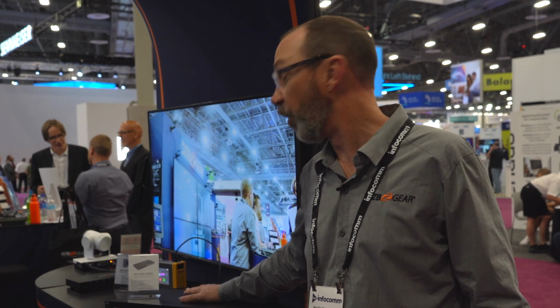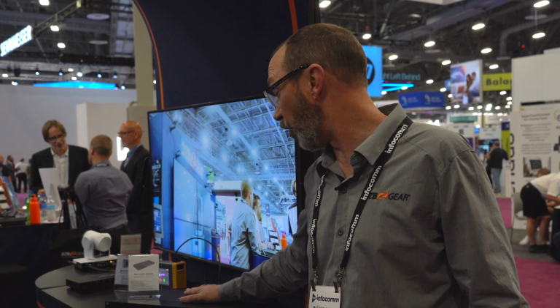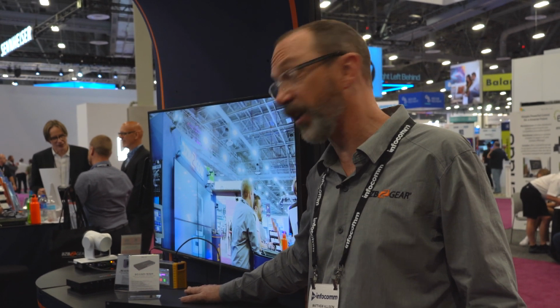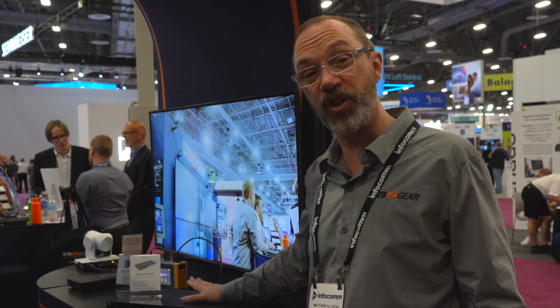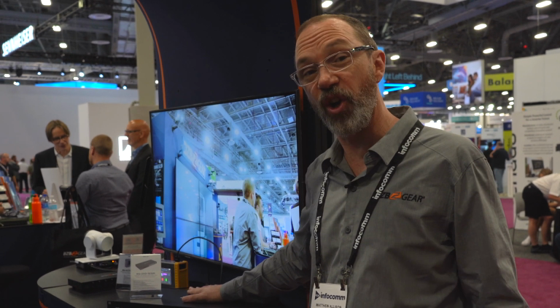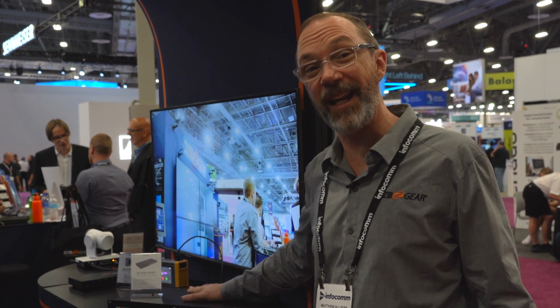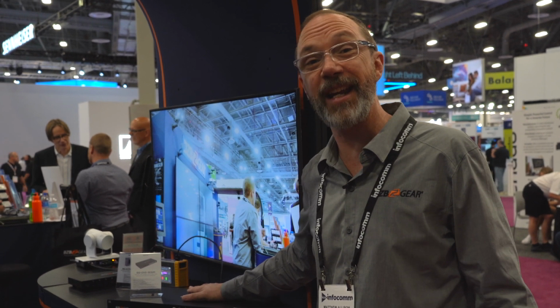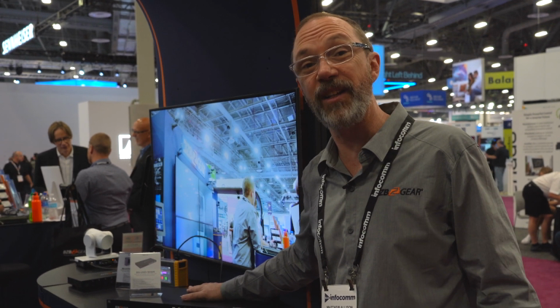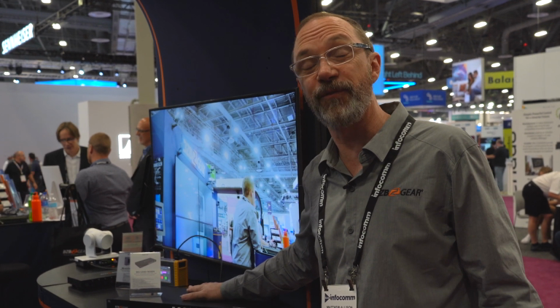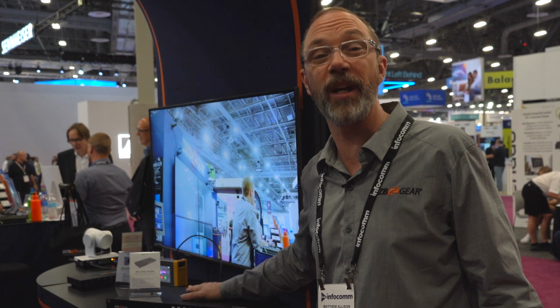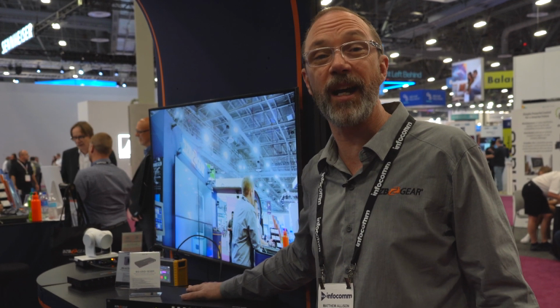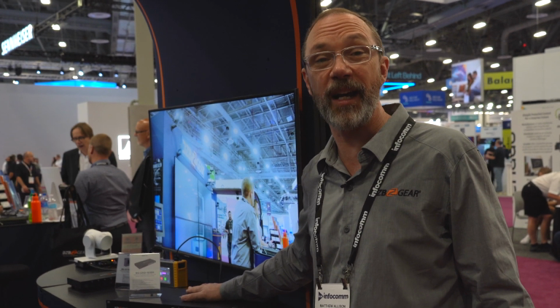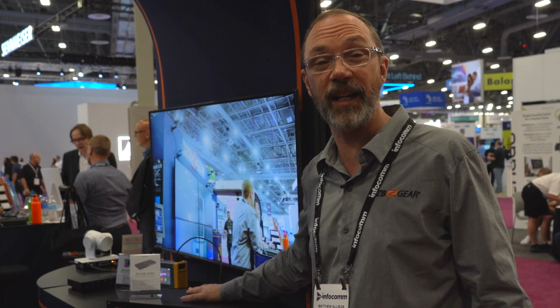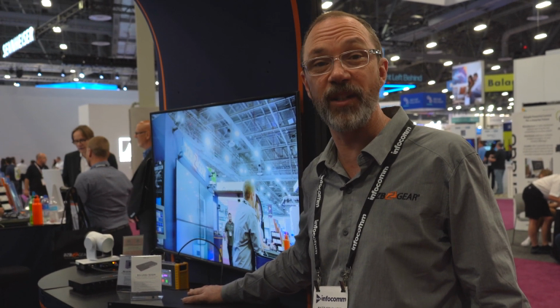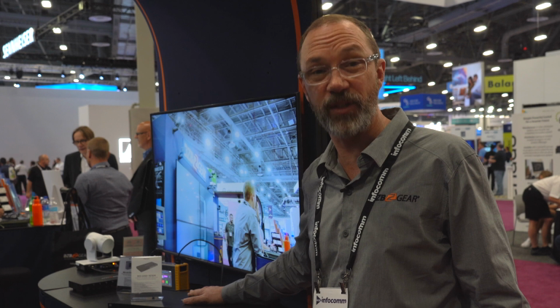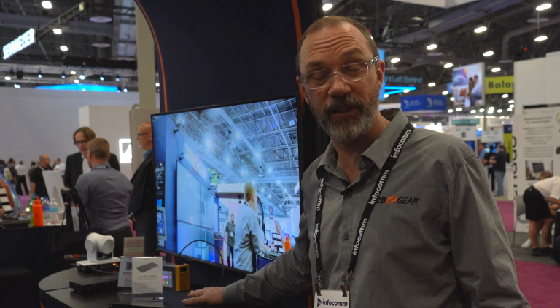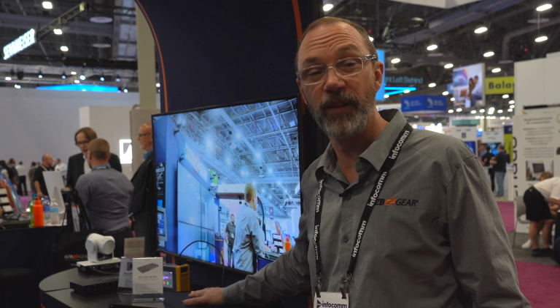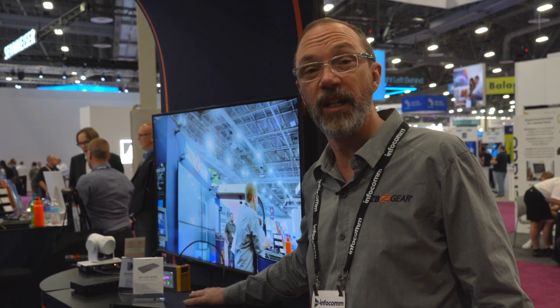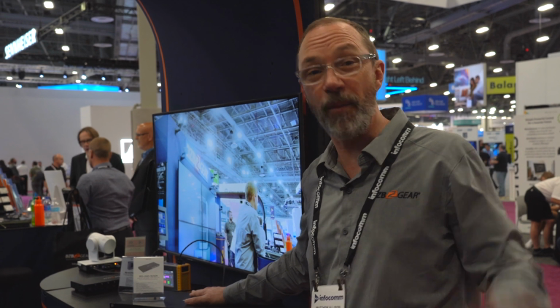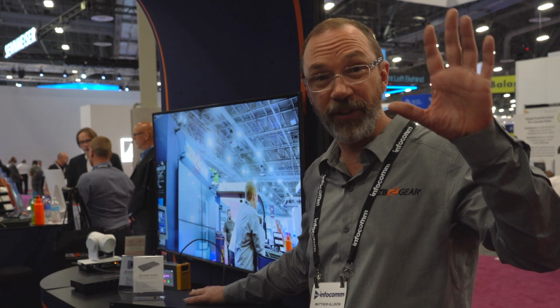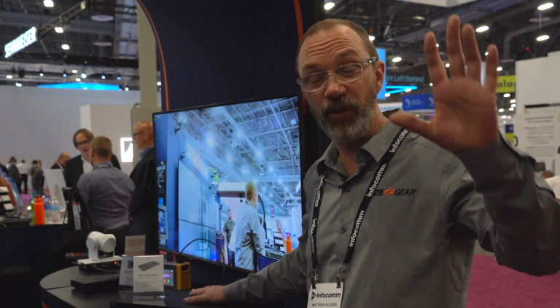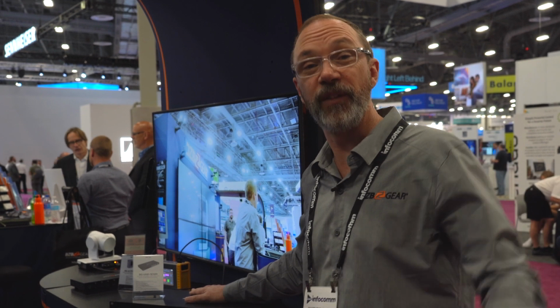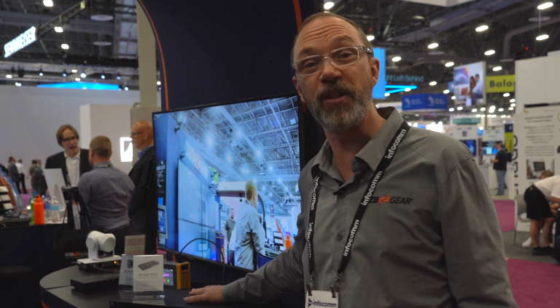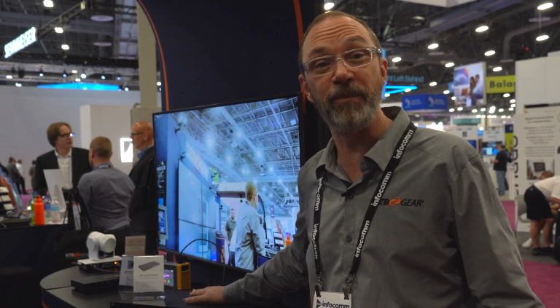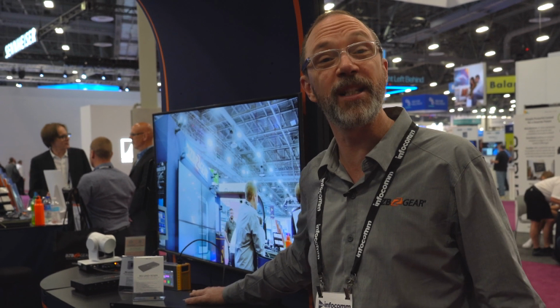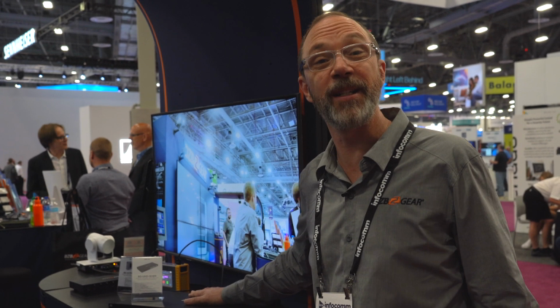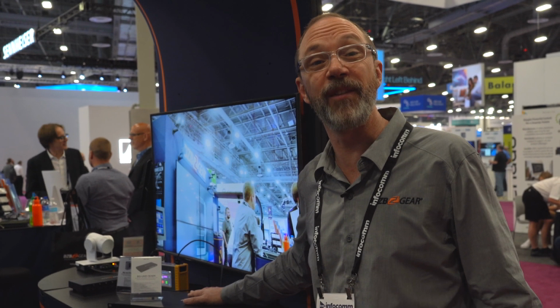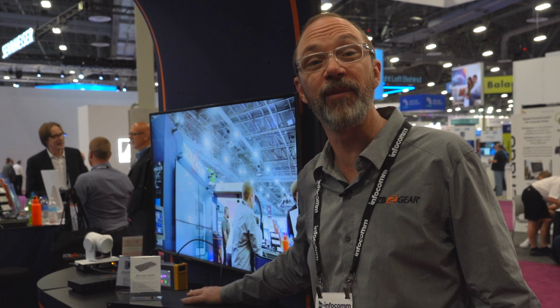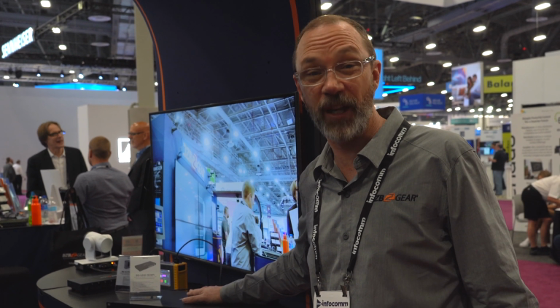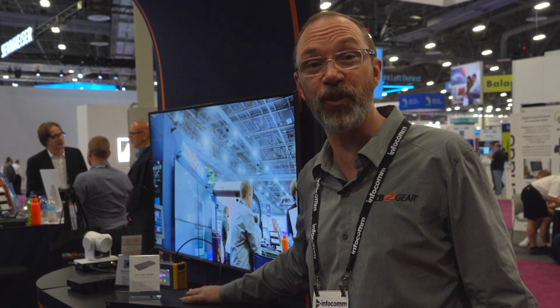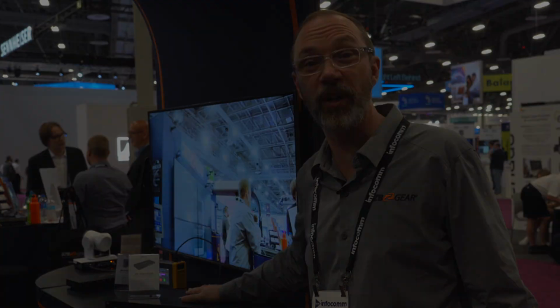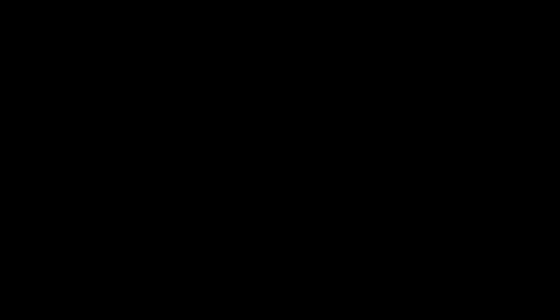This unit is available at www.bzbgear.com, or through many of our multitude of distributors, or you can give us a call at 888-499-9906. I'm Matthew, this has been BZB TV. Thanks for joining us.